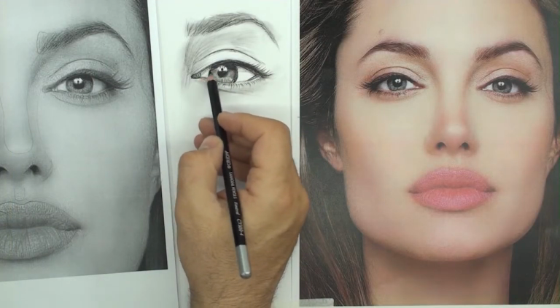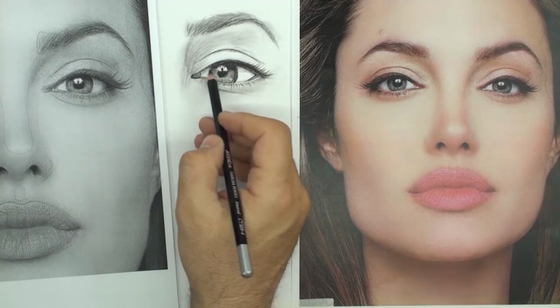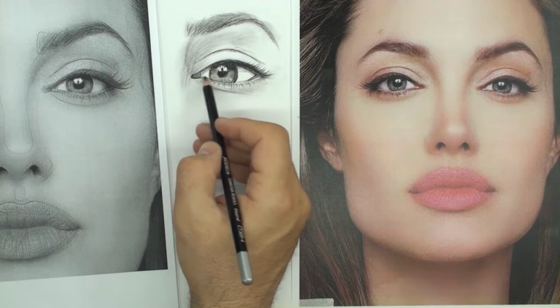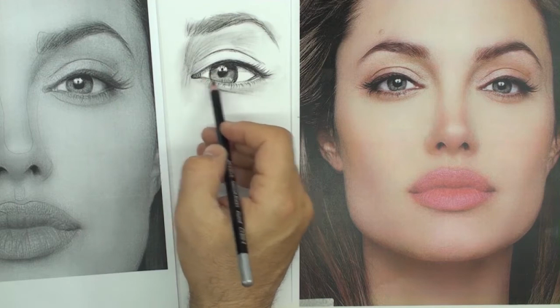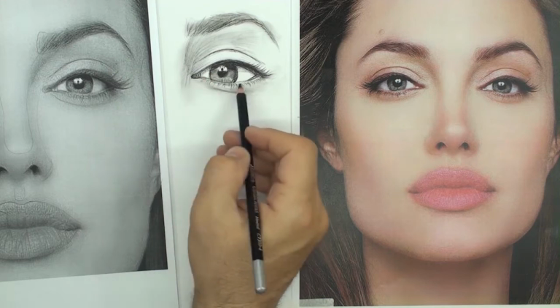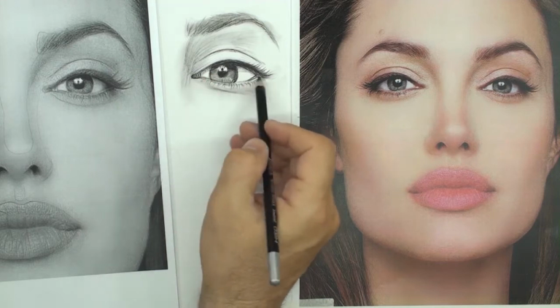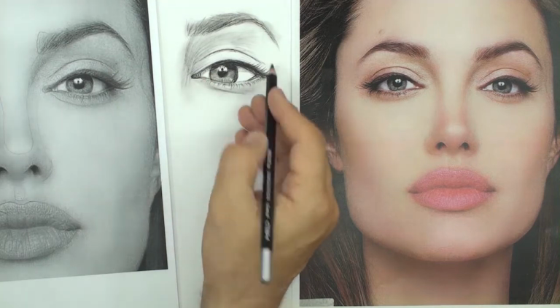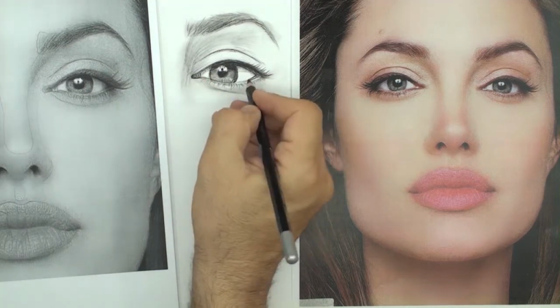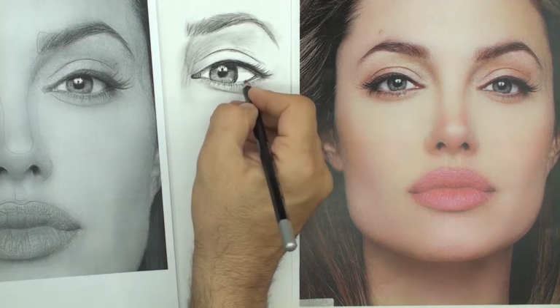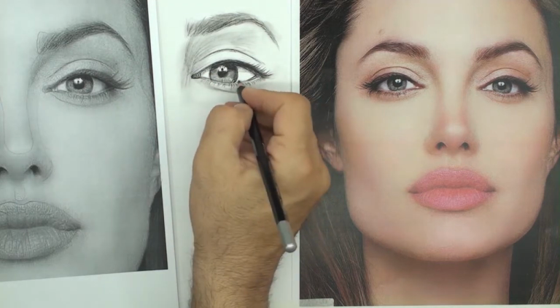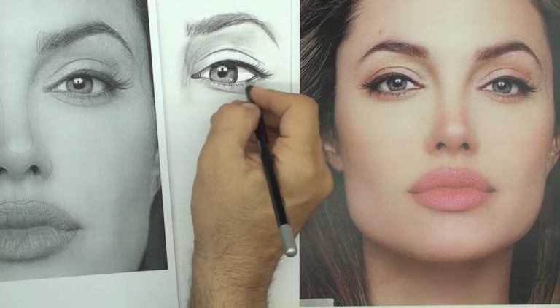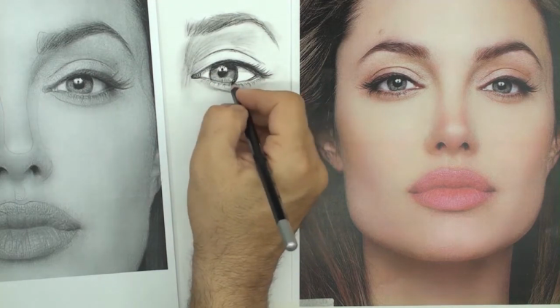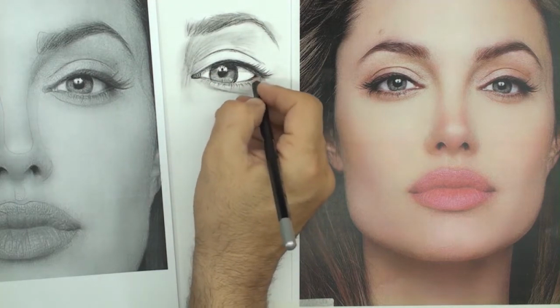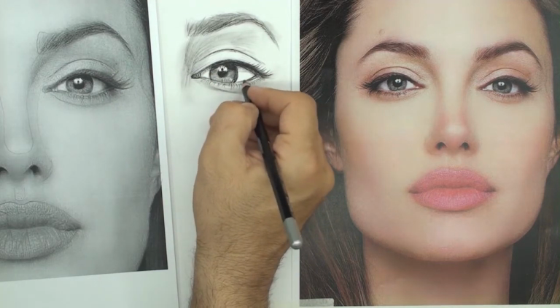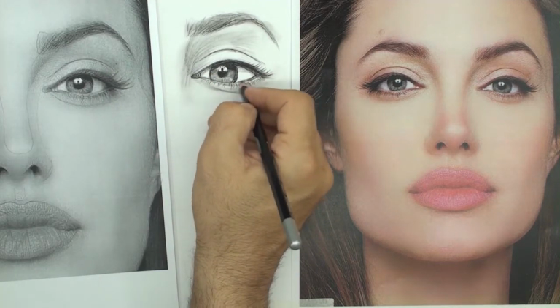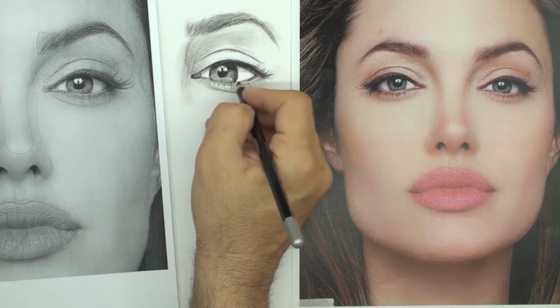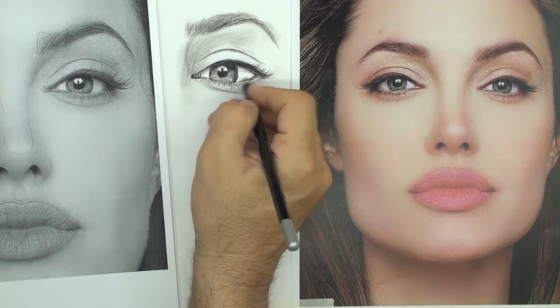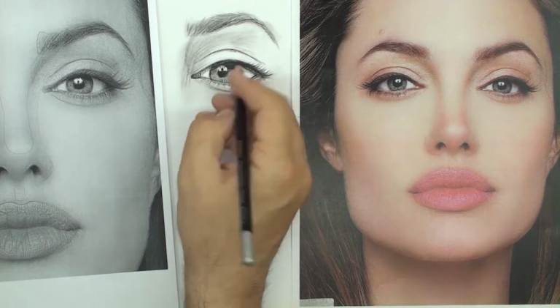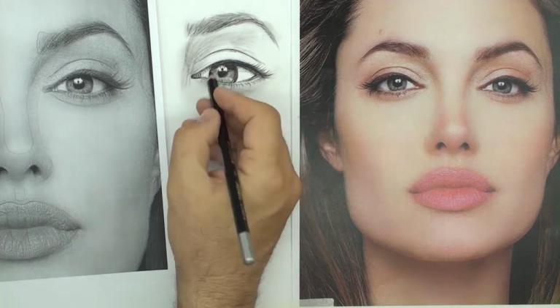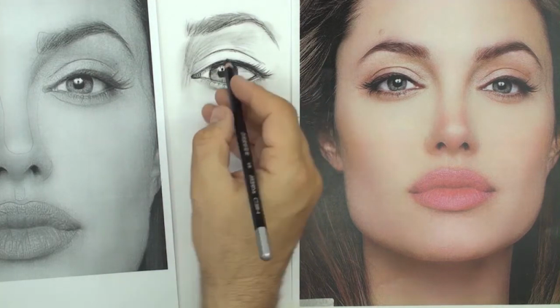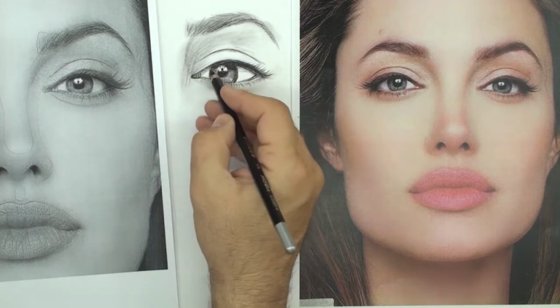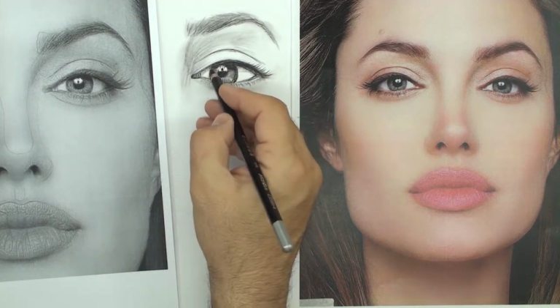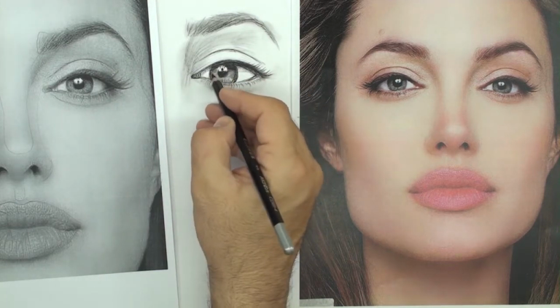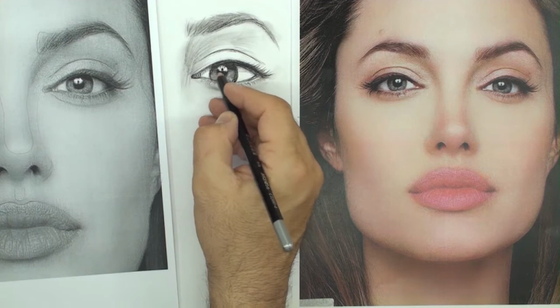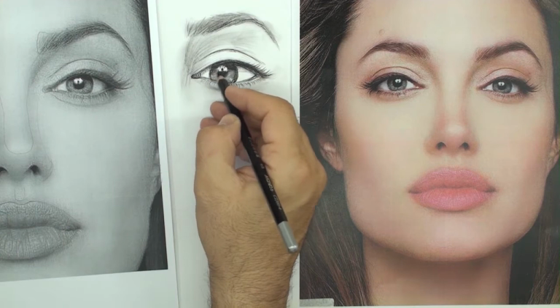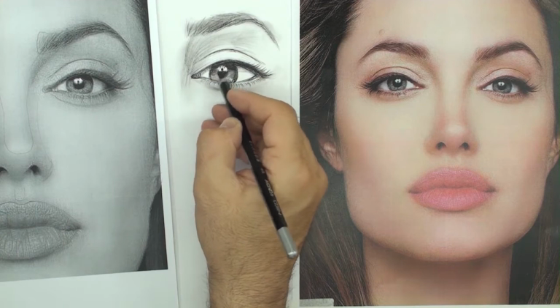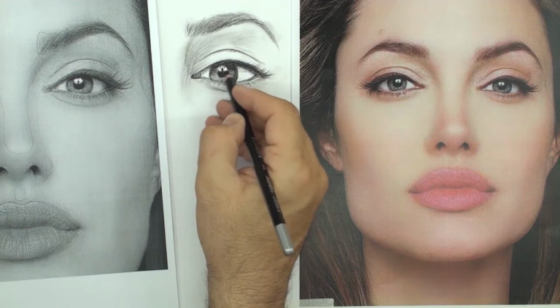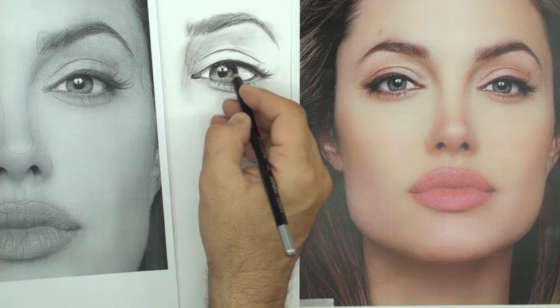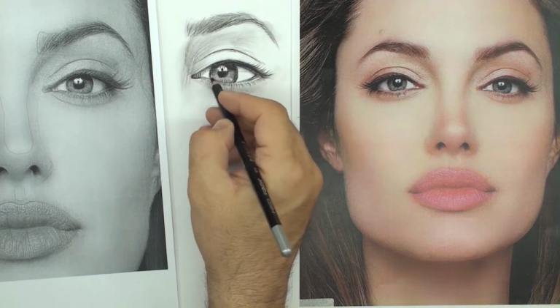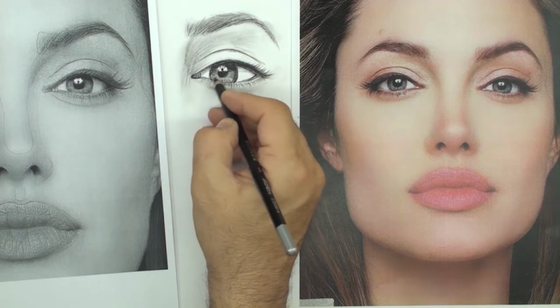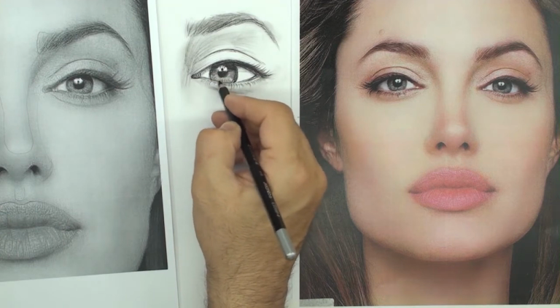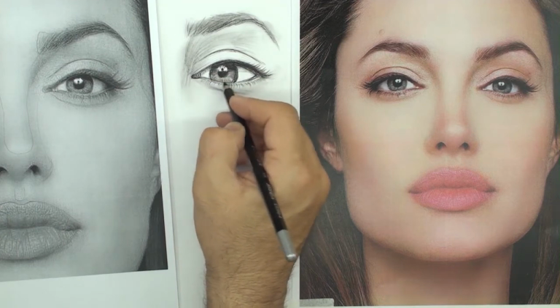Shading with pencil pressure. In this exercise, shape and details are taught.